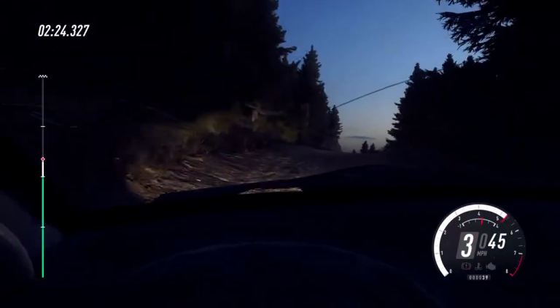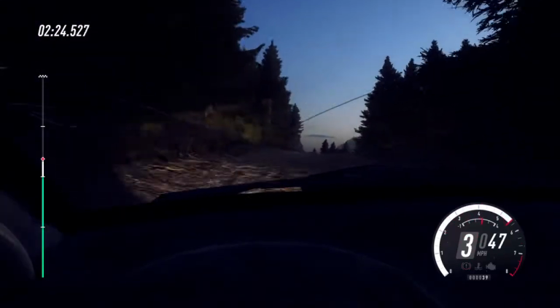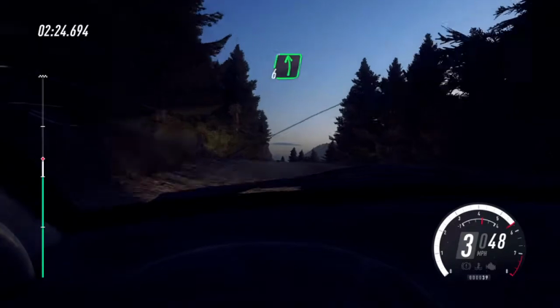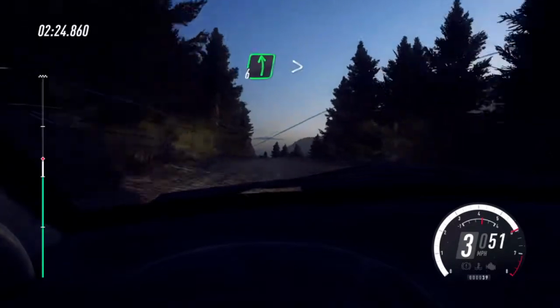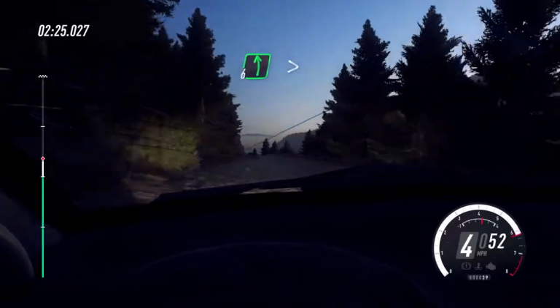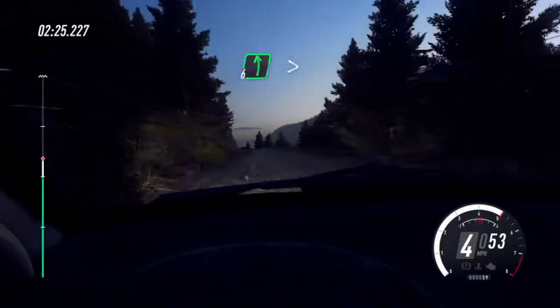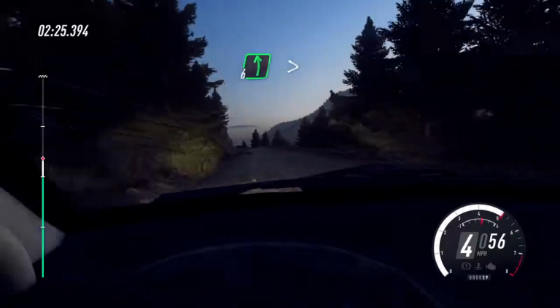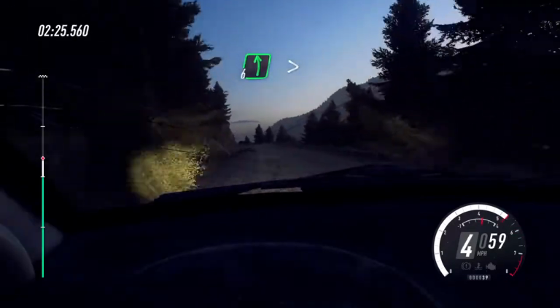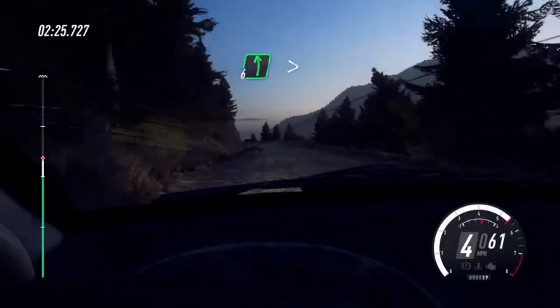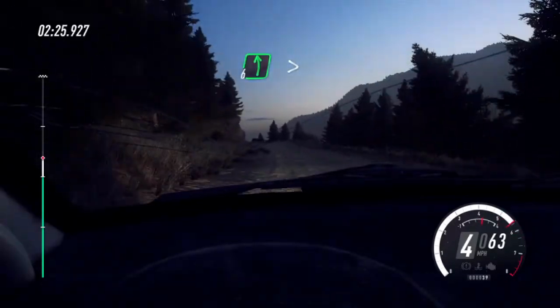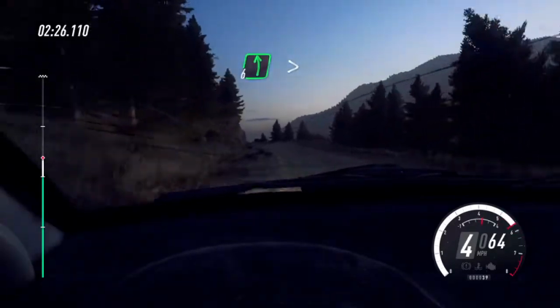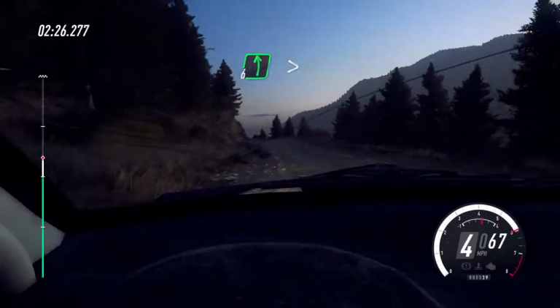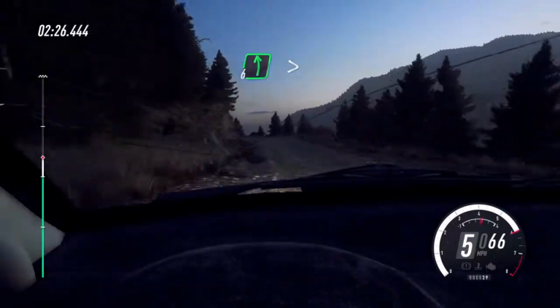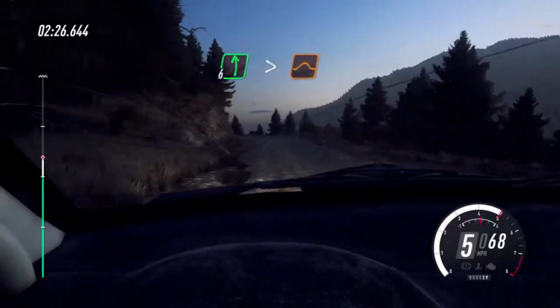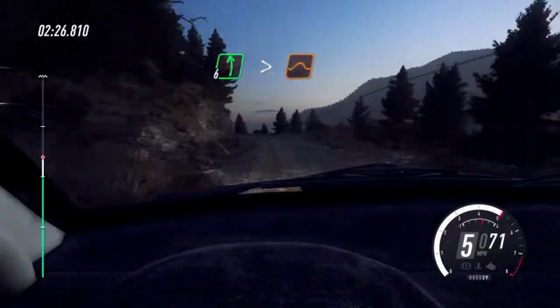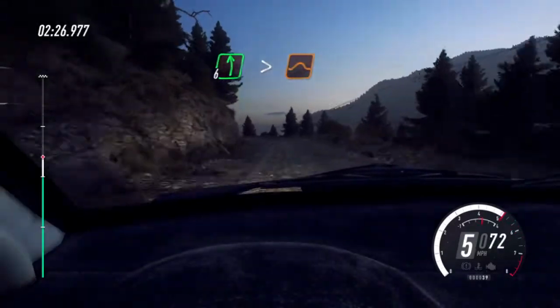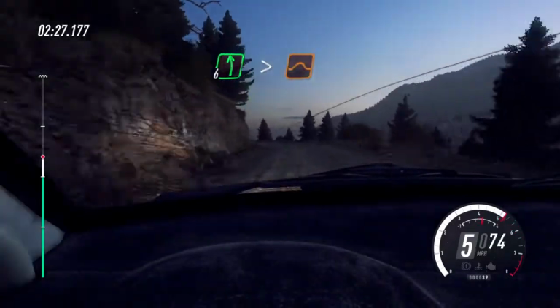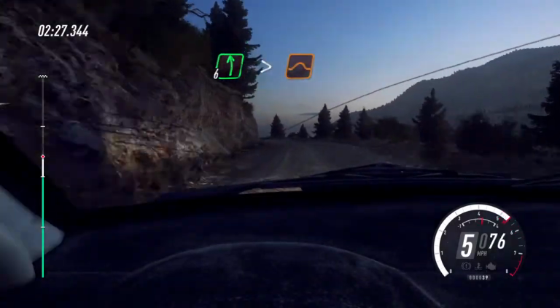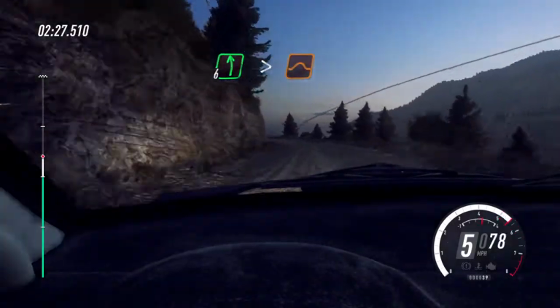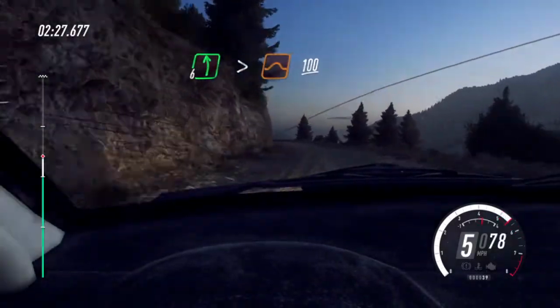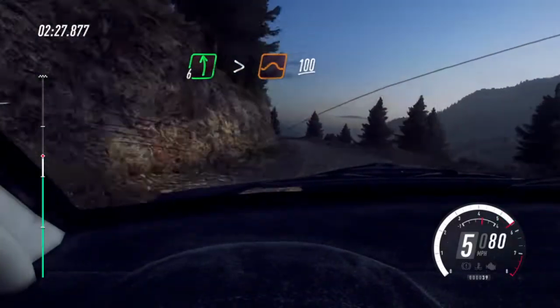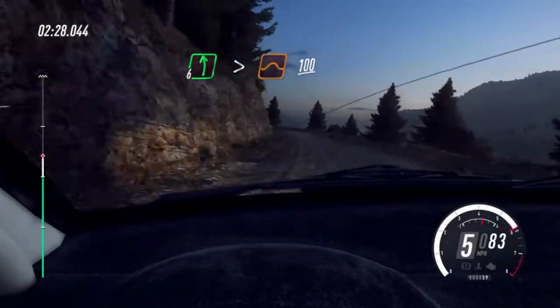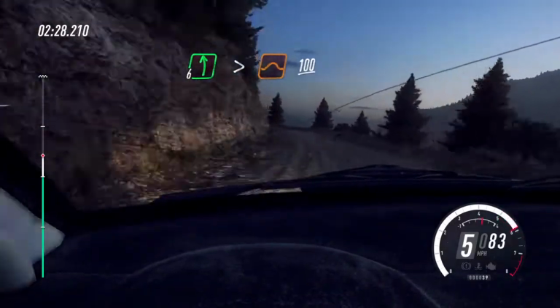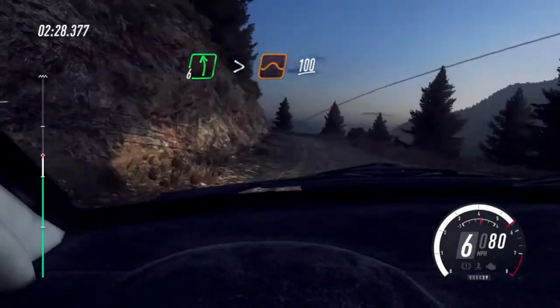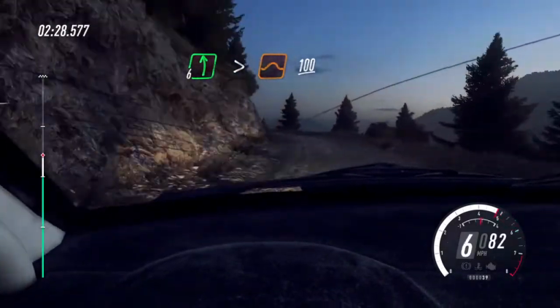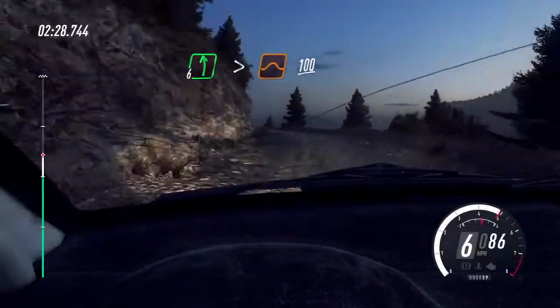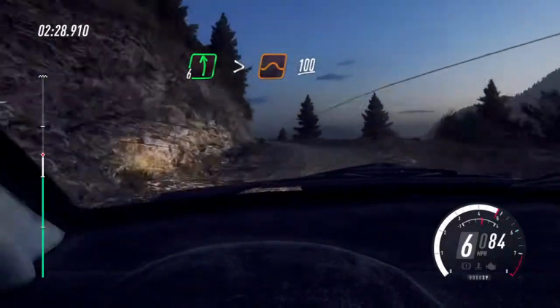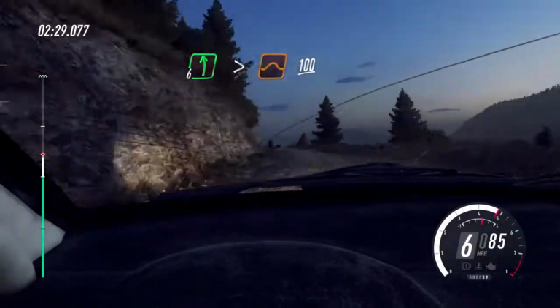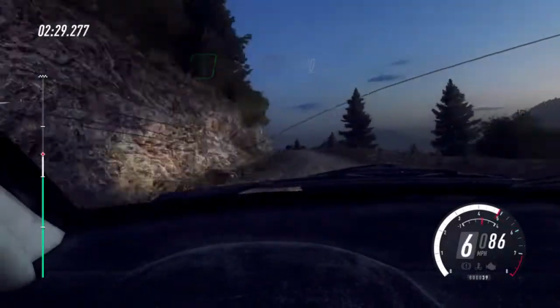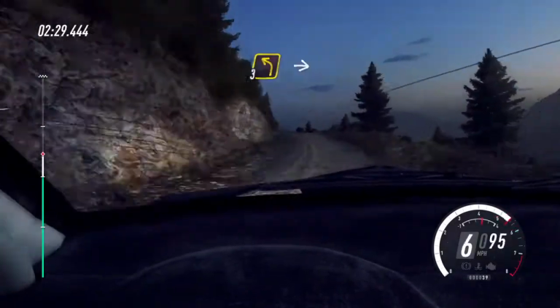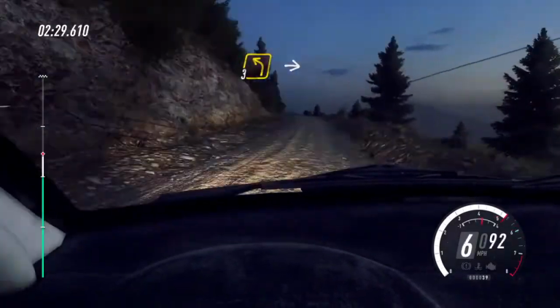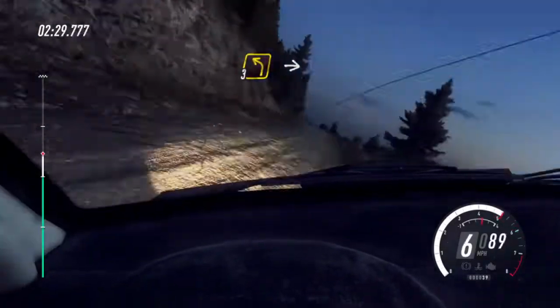6 left, tightens keep in of a jump, 100, 3 left.